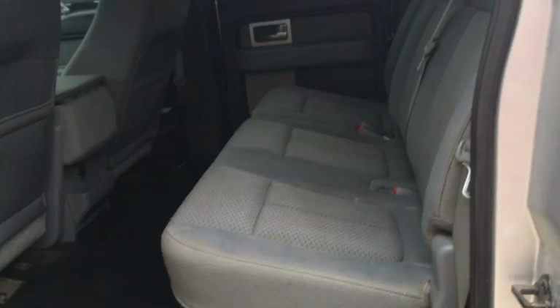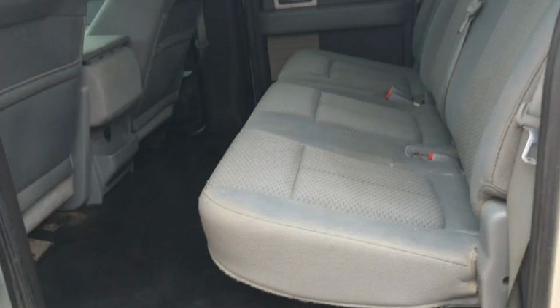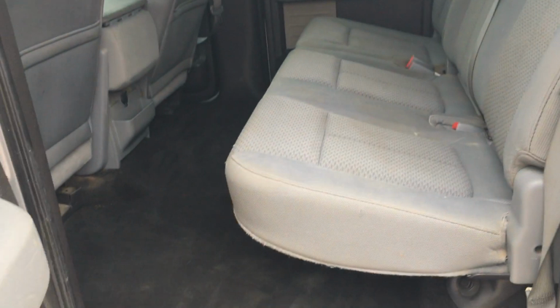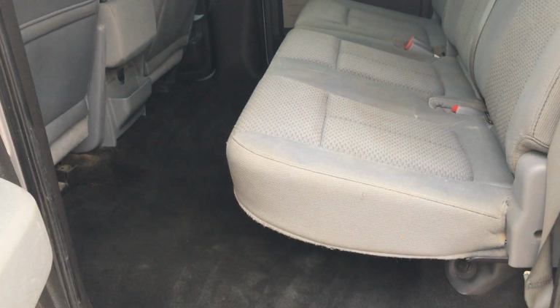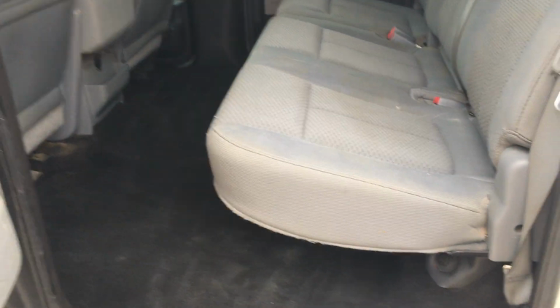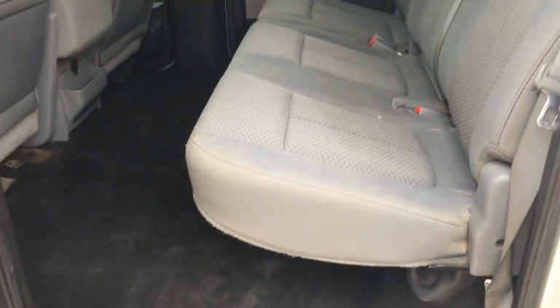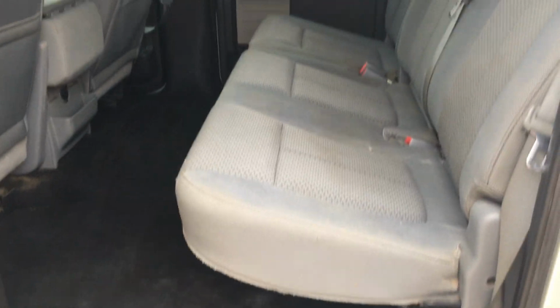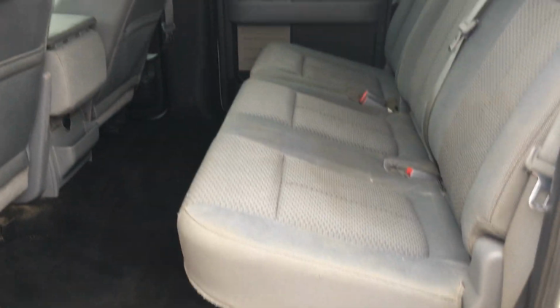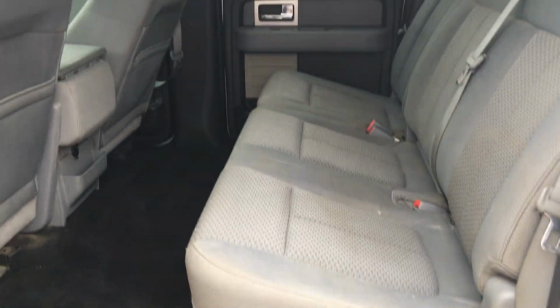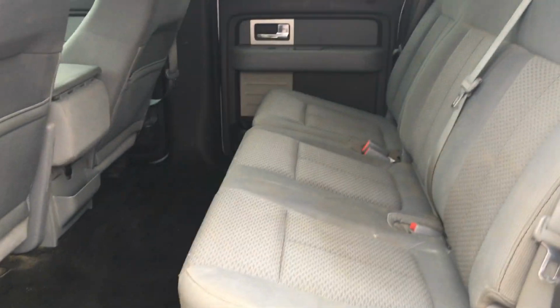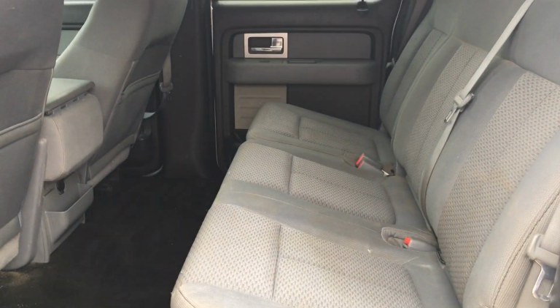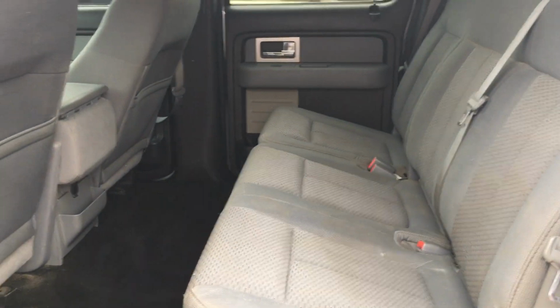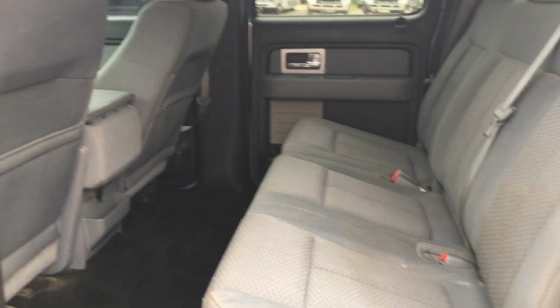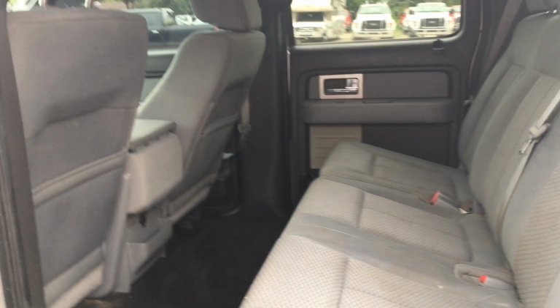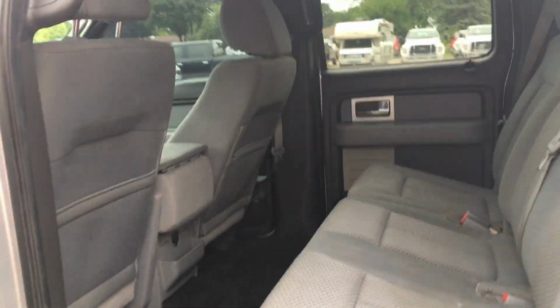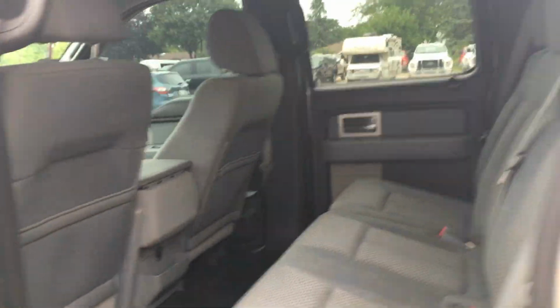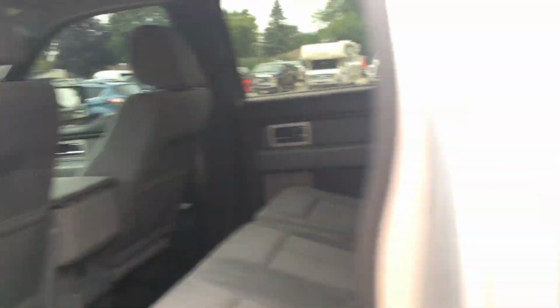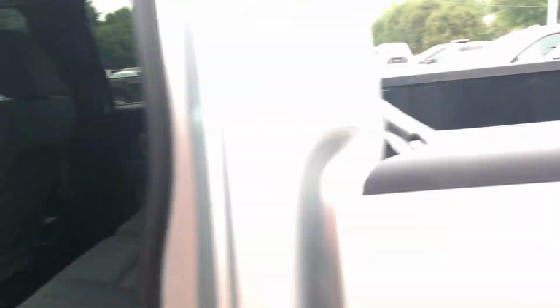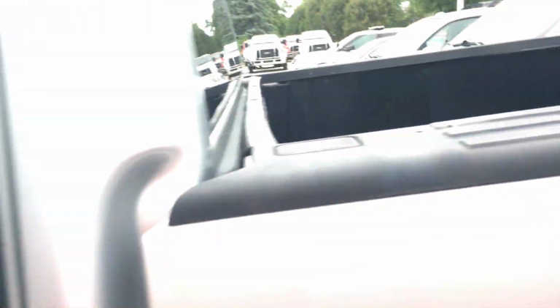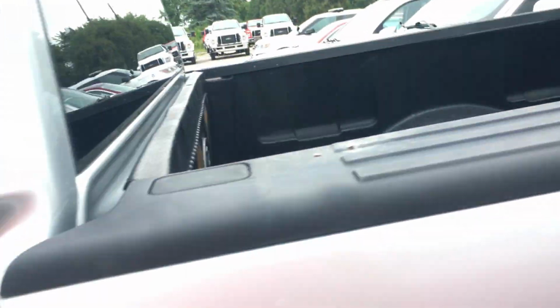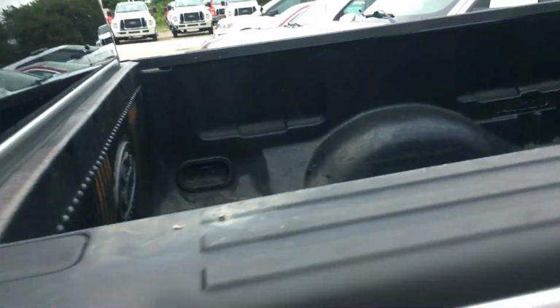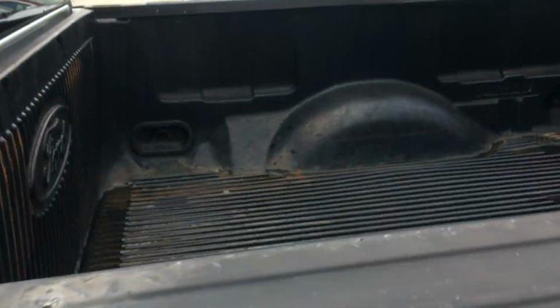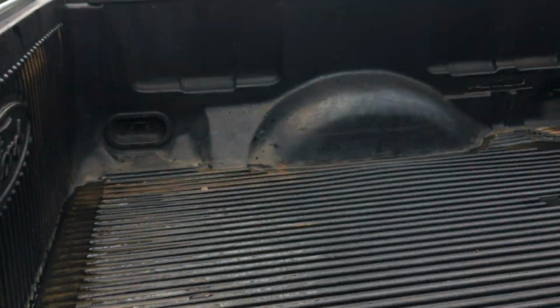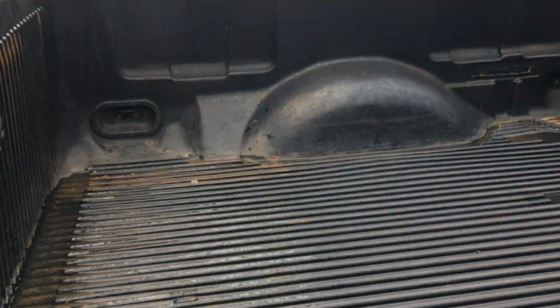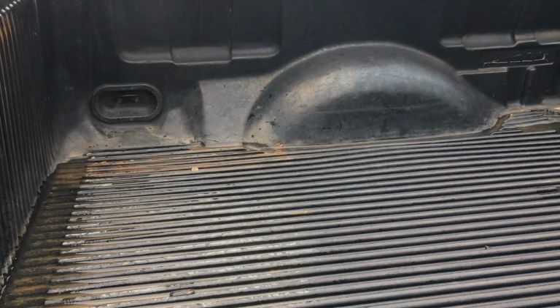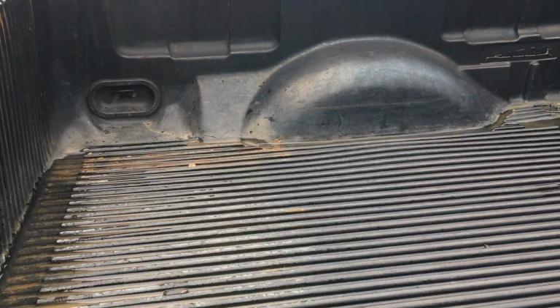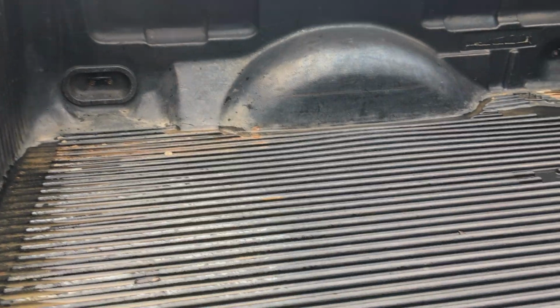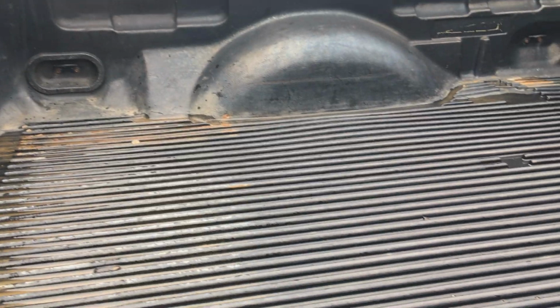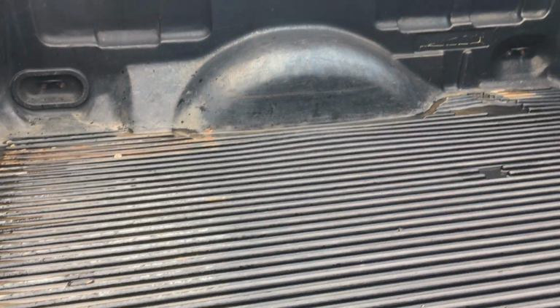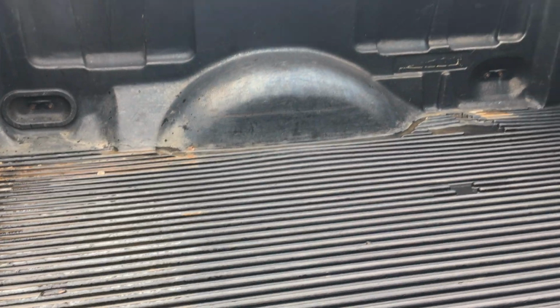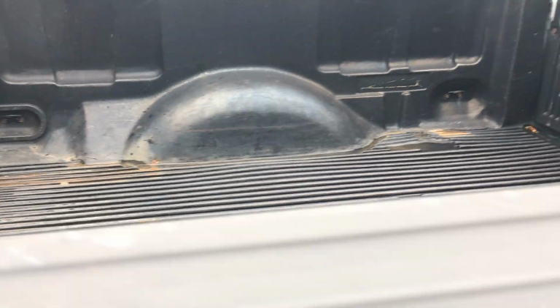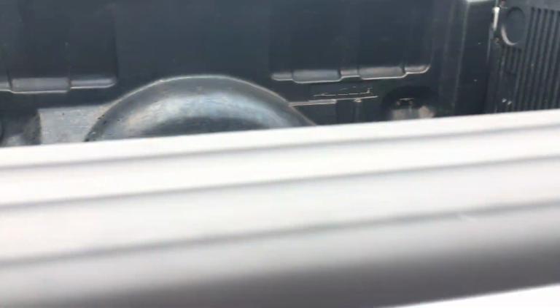Coming around here — back seat, everything looks good there. Classic drop-in liner.